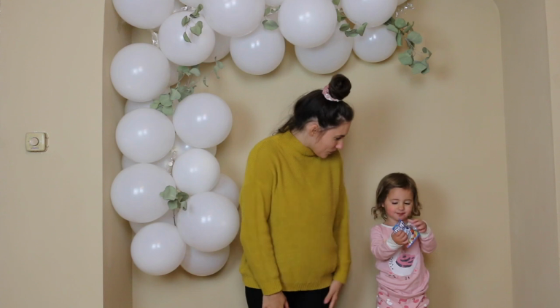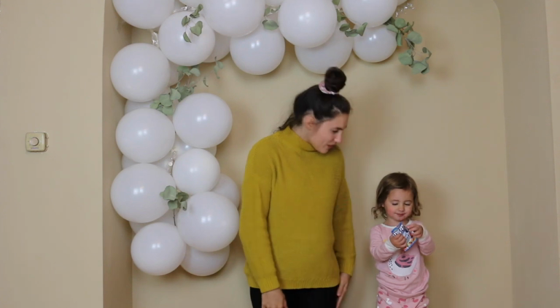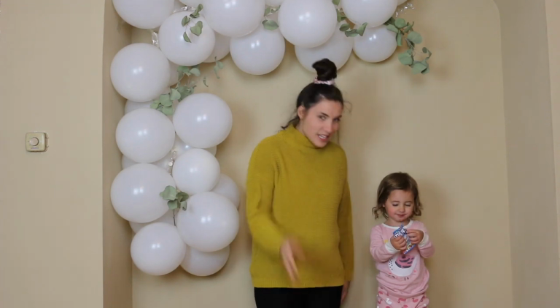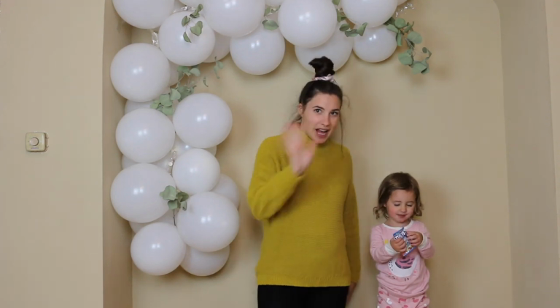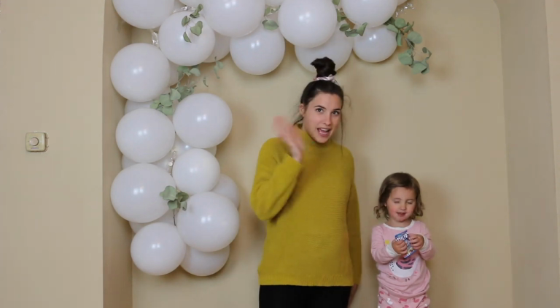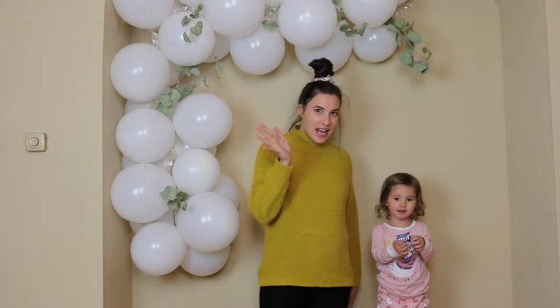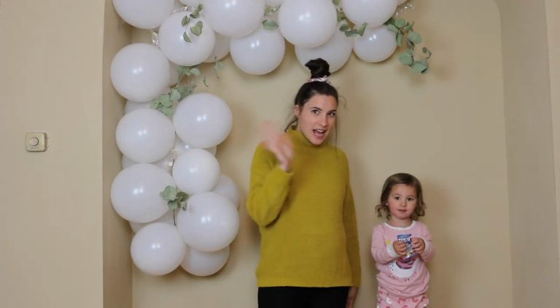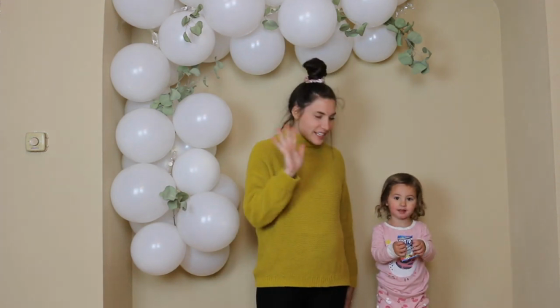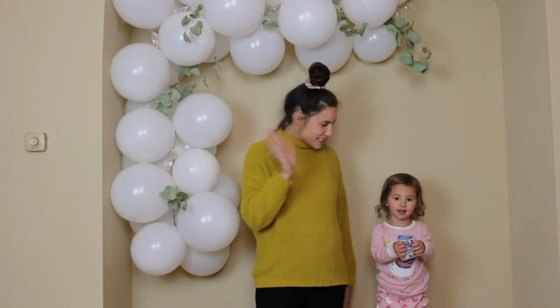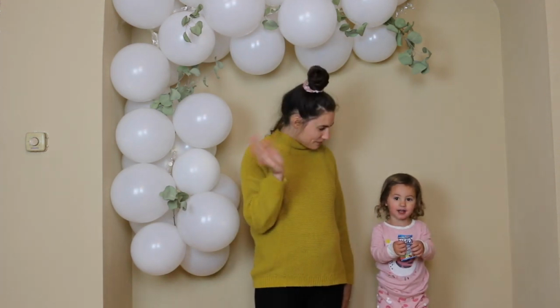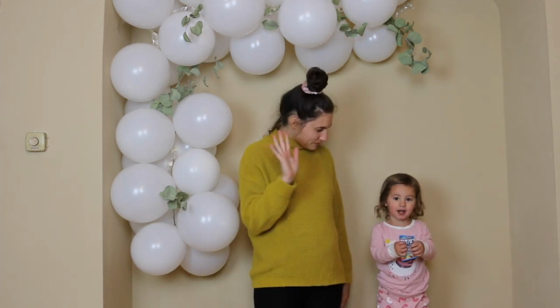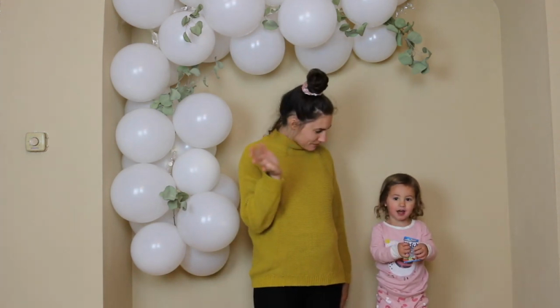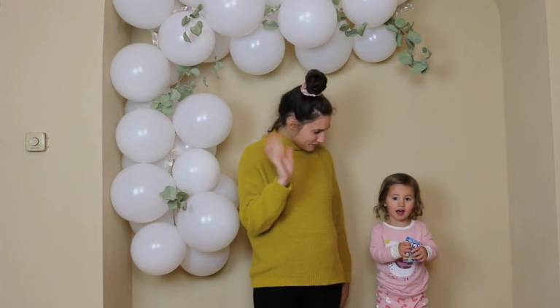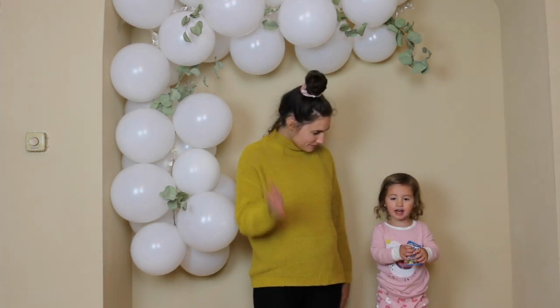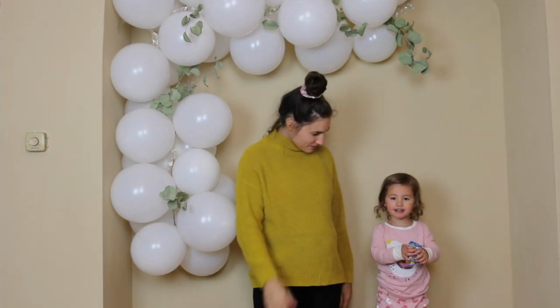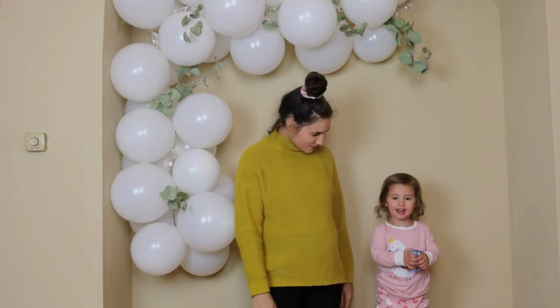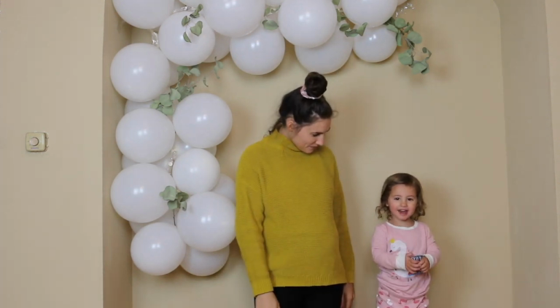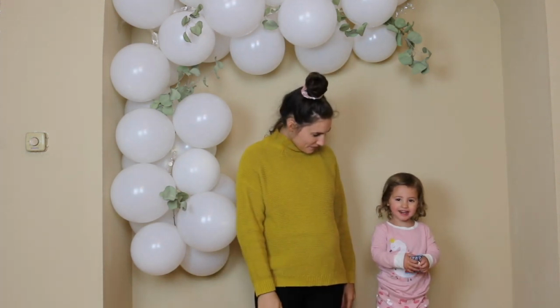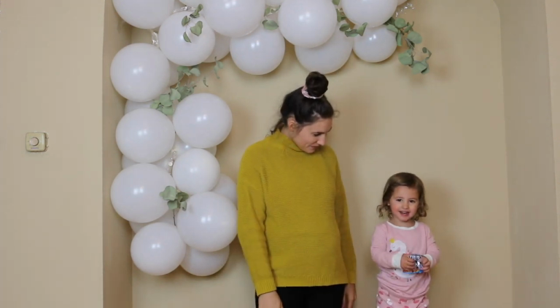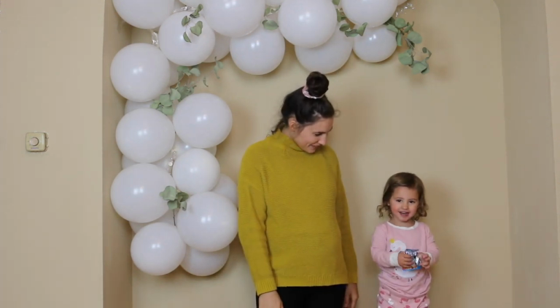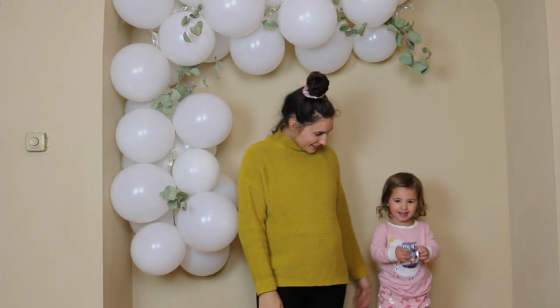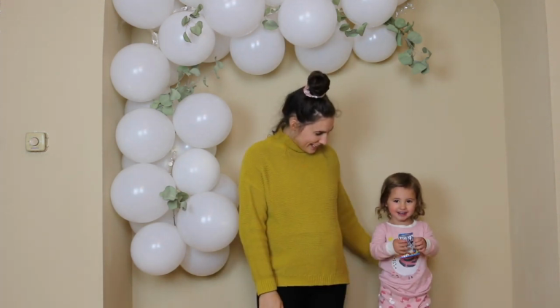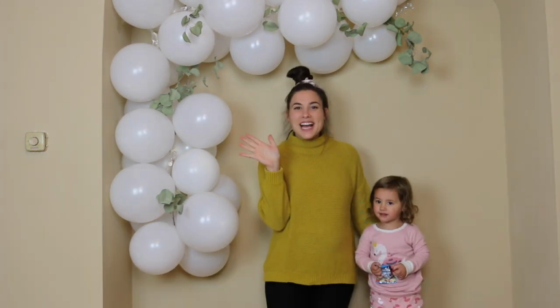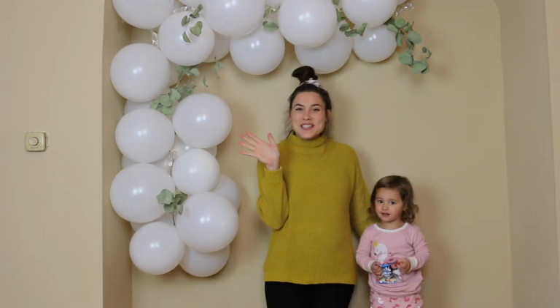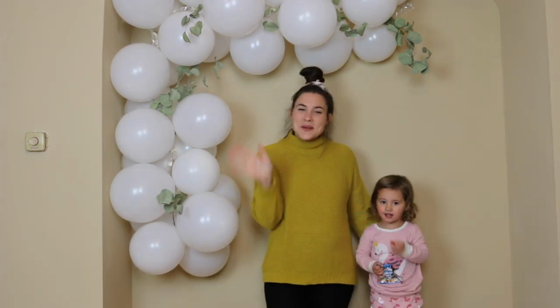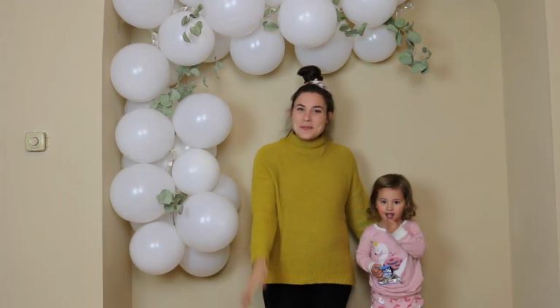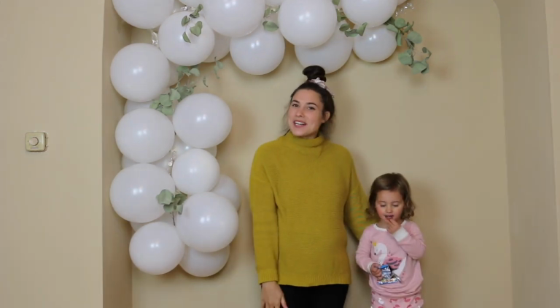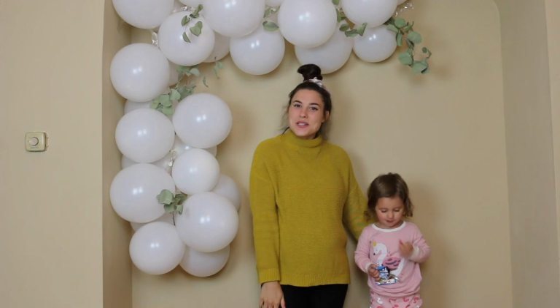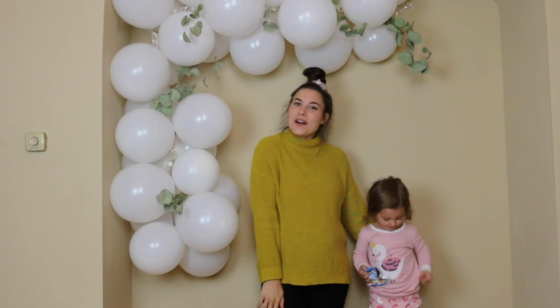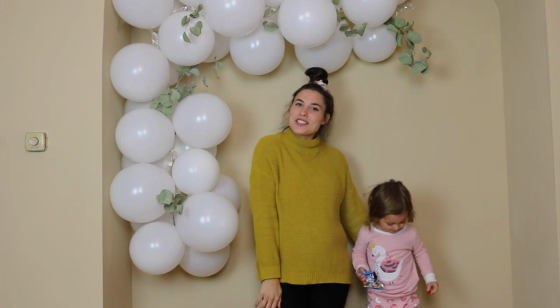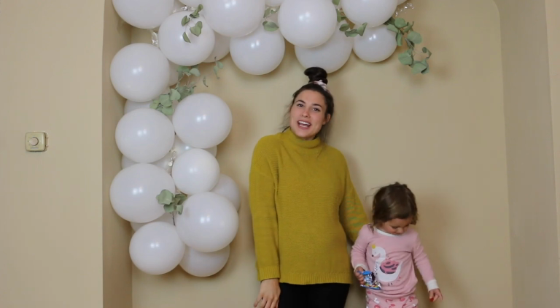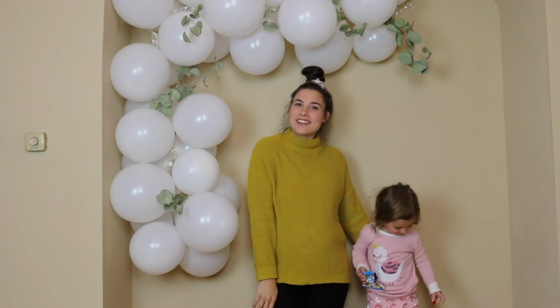Say hi guys. Hi guys. Hey guys. Welcome back to our channel.